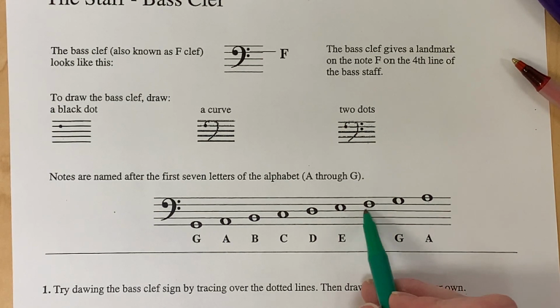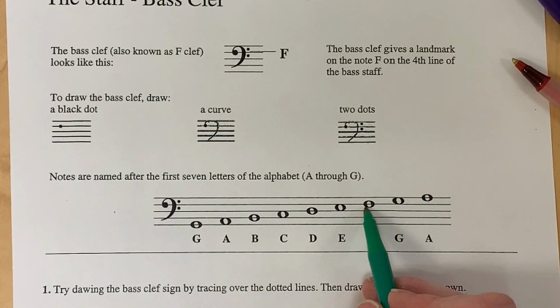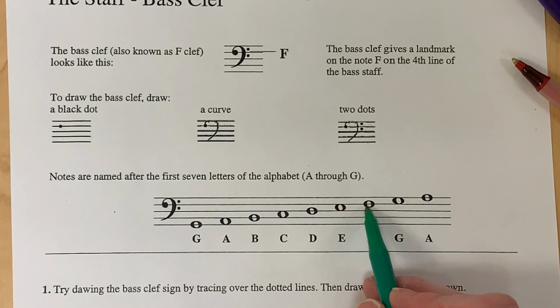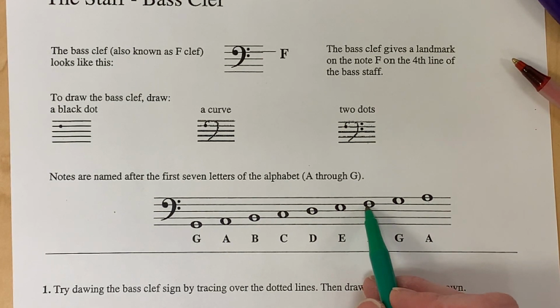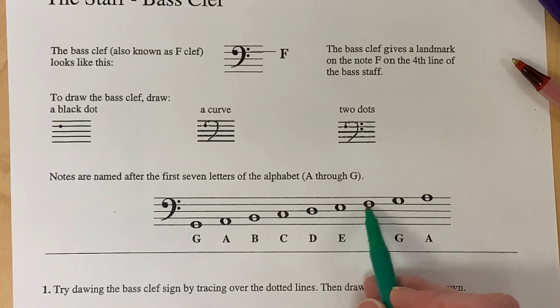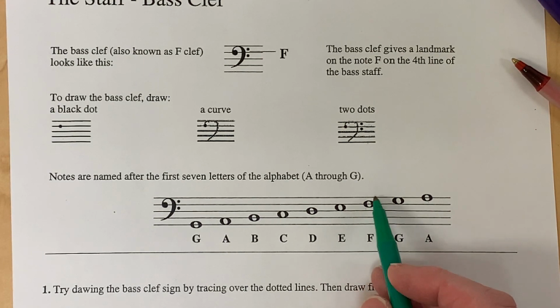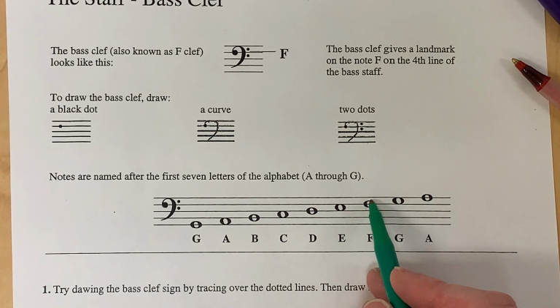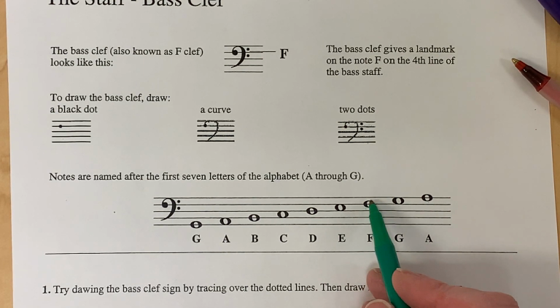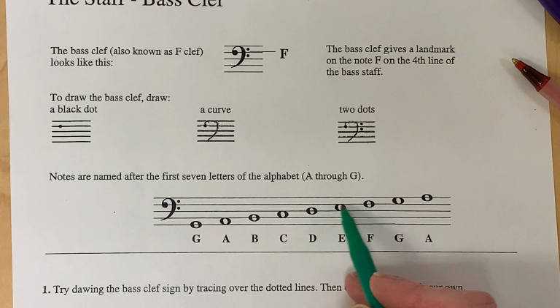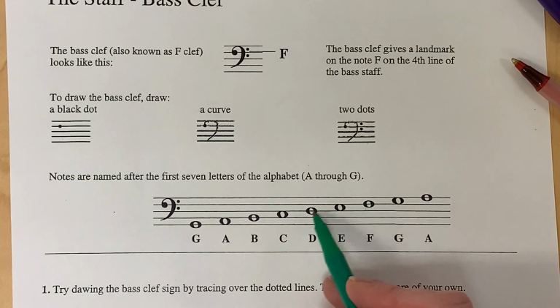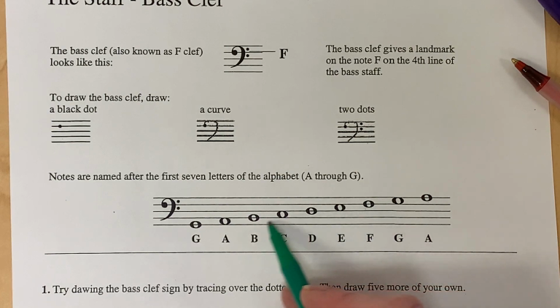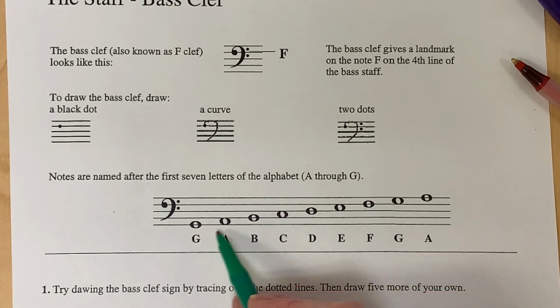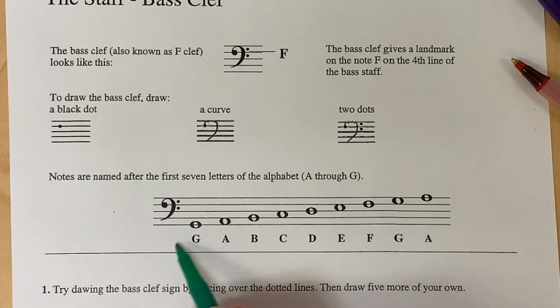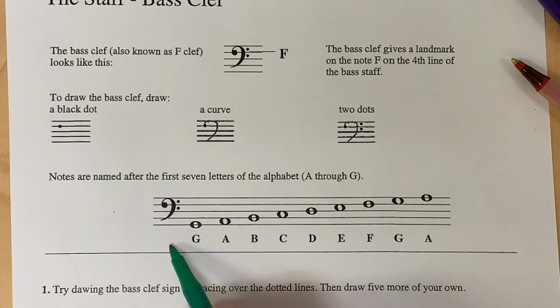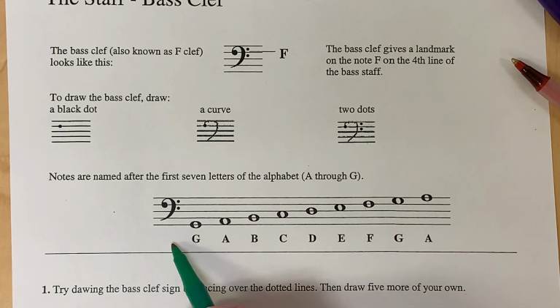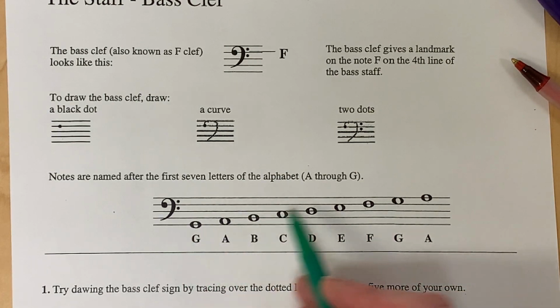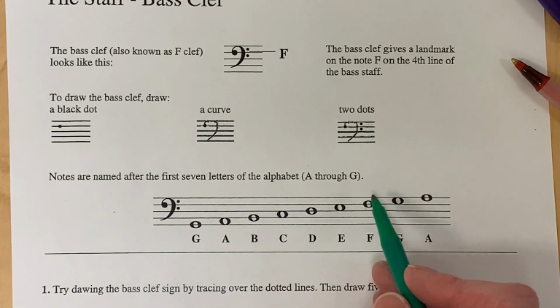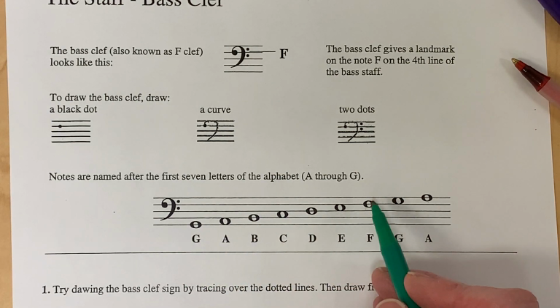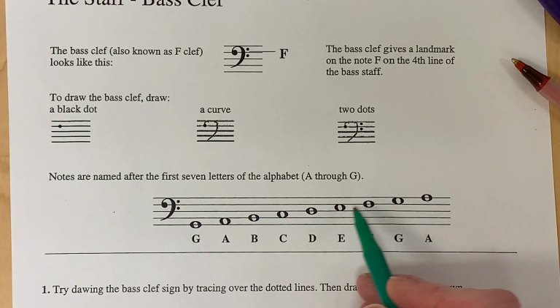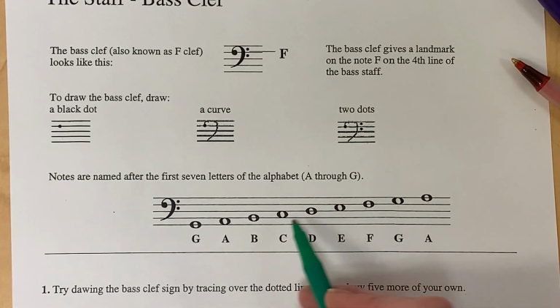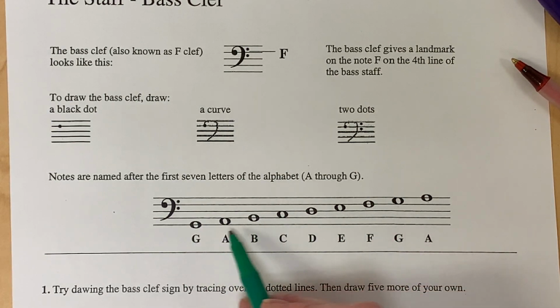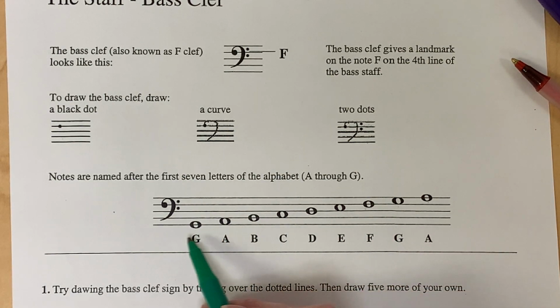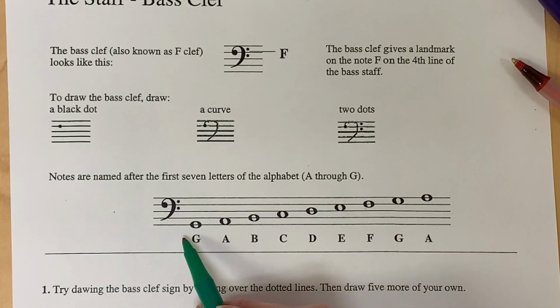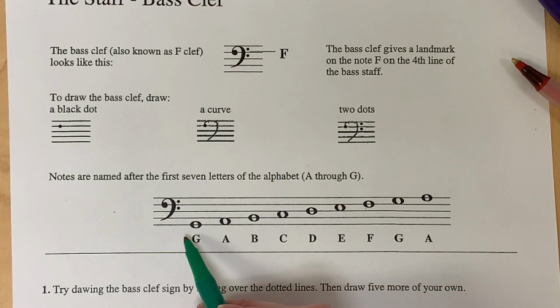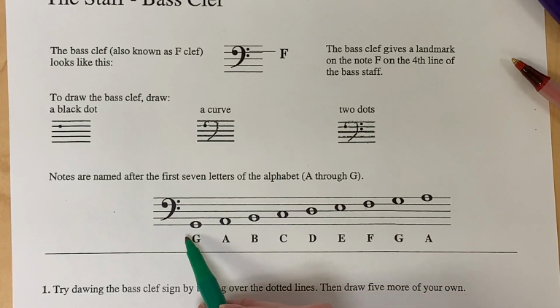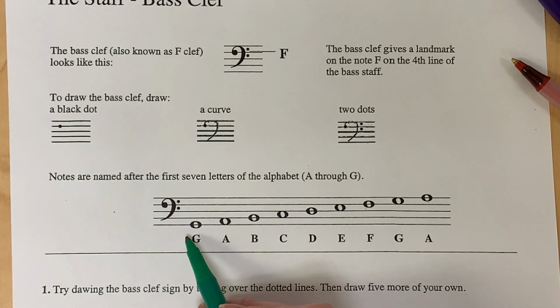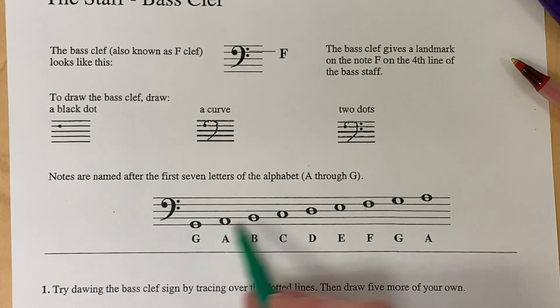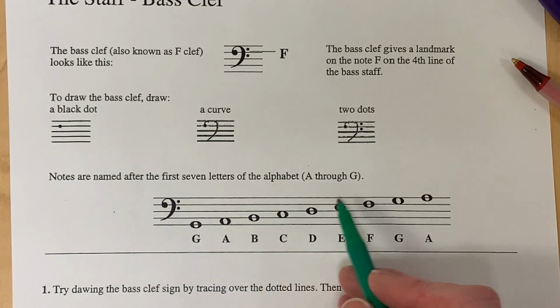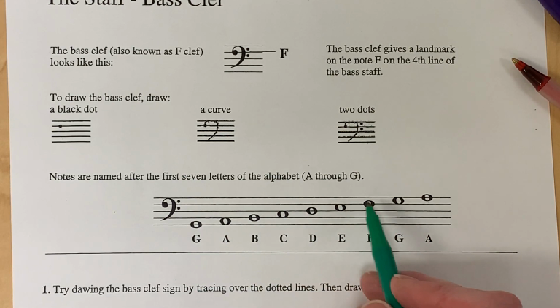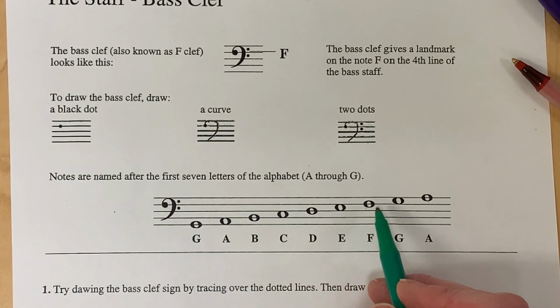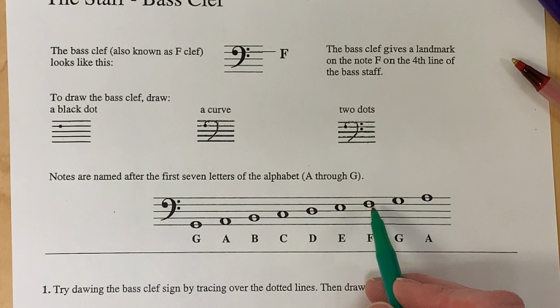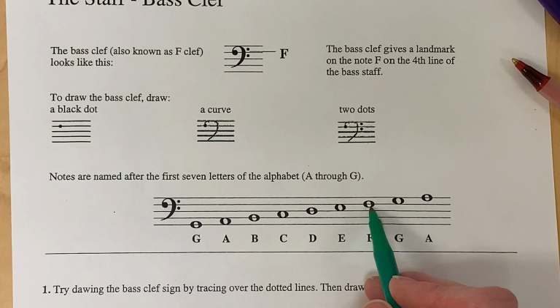We know this is F, and we can also go lower on the staff.